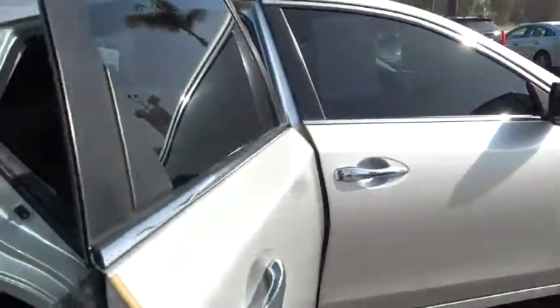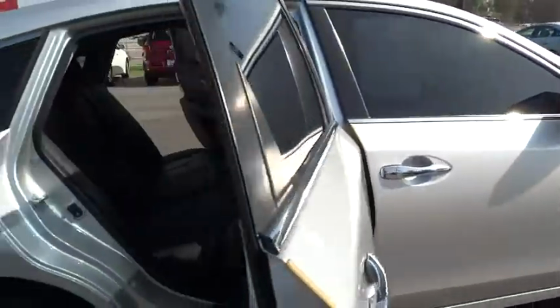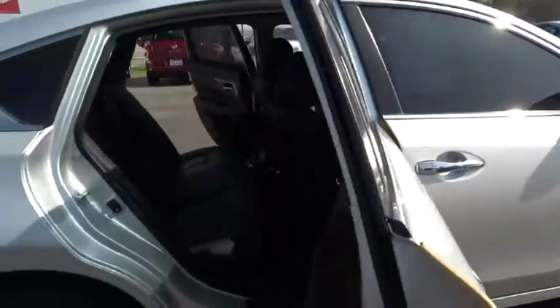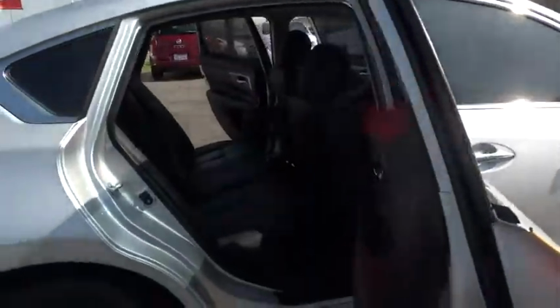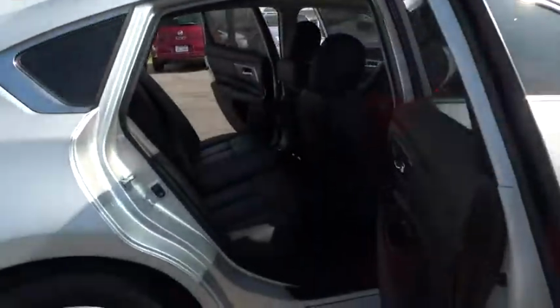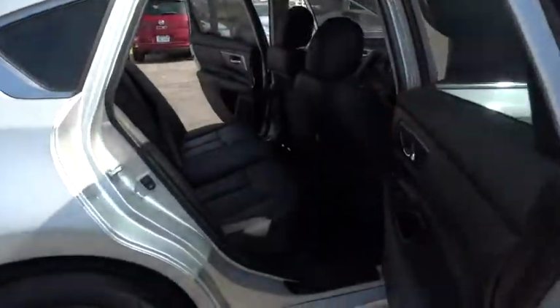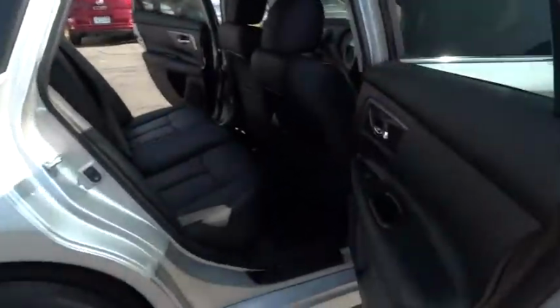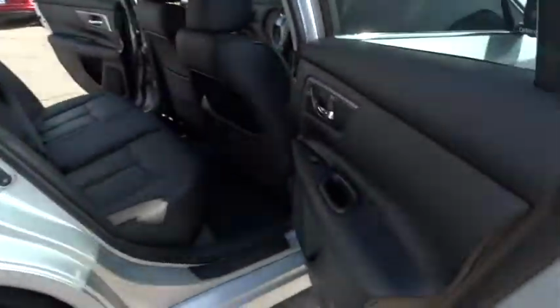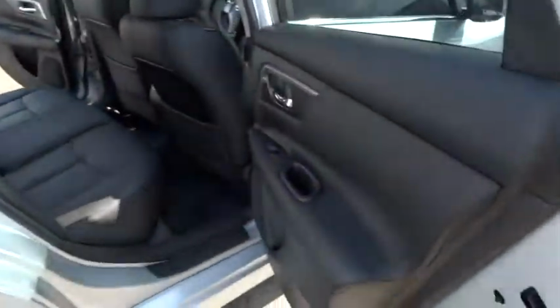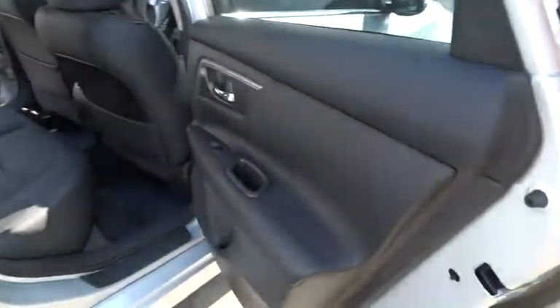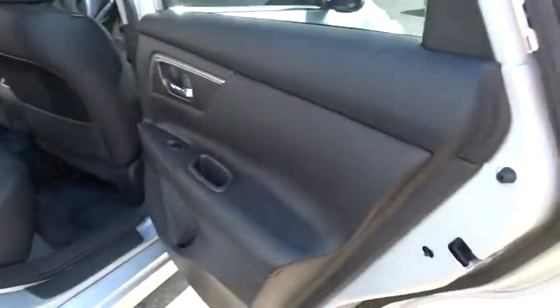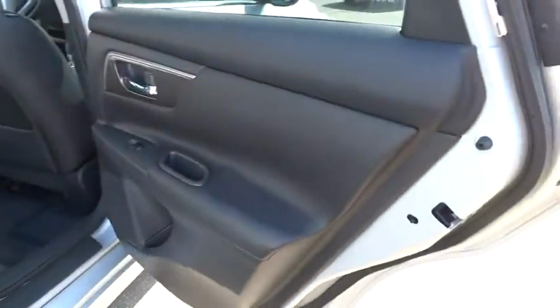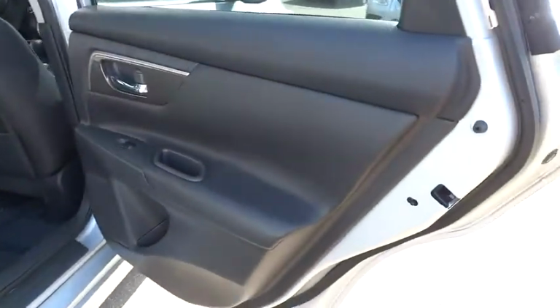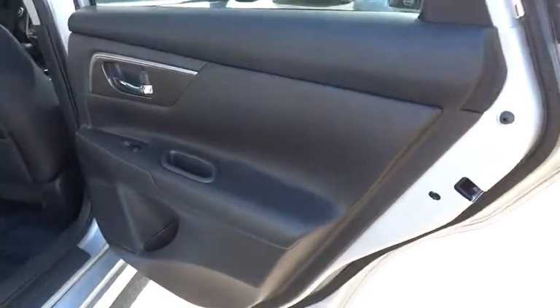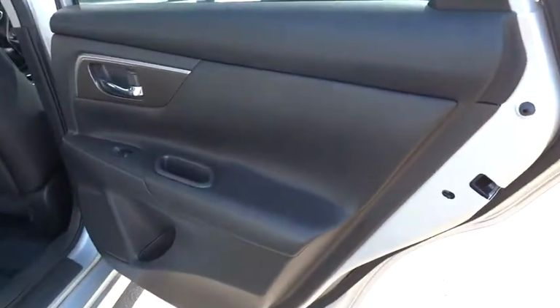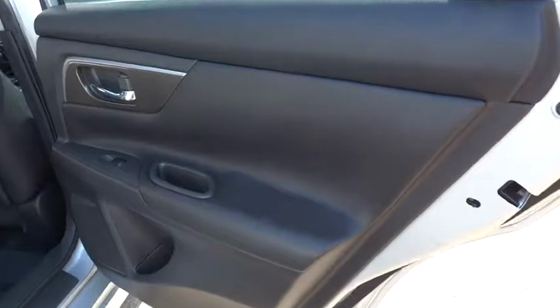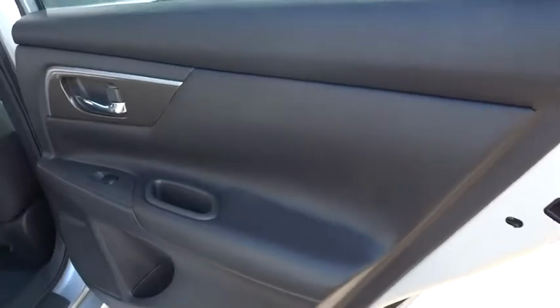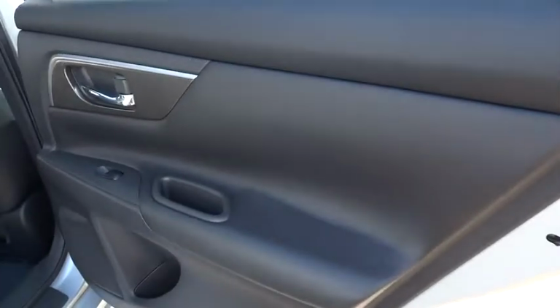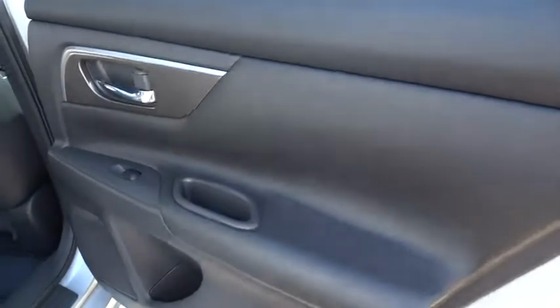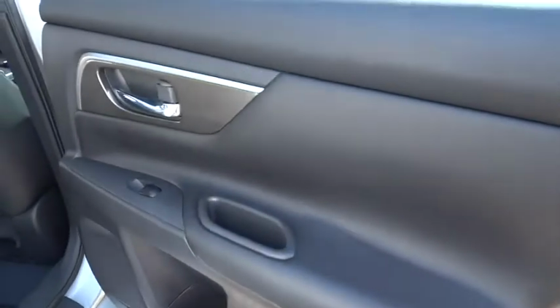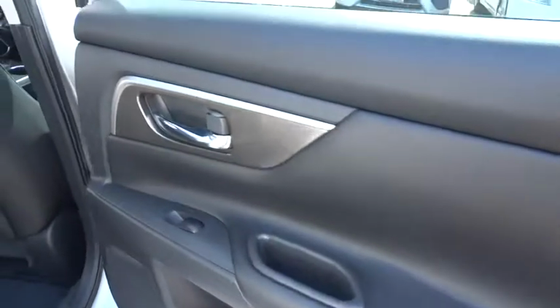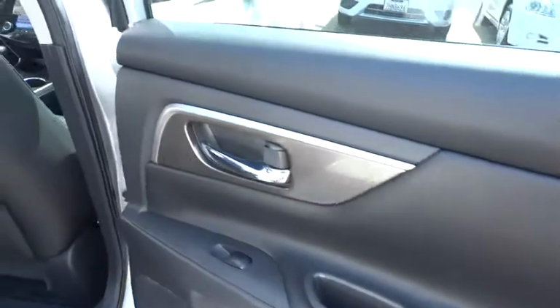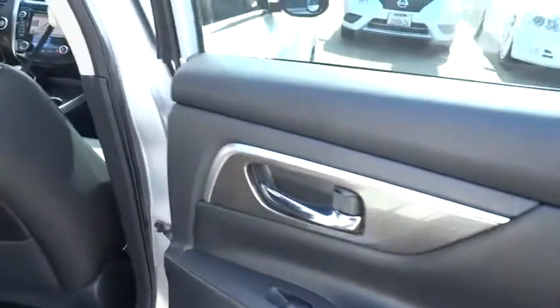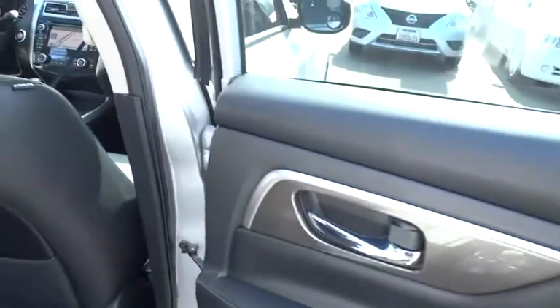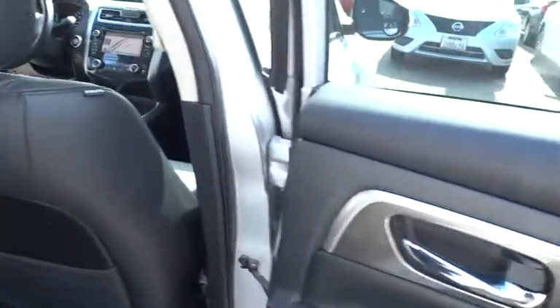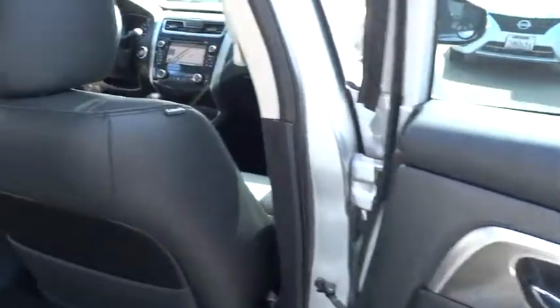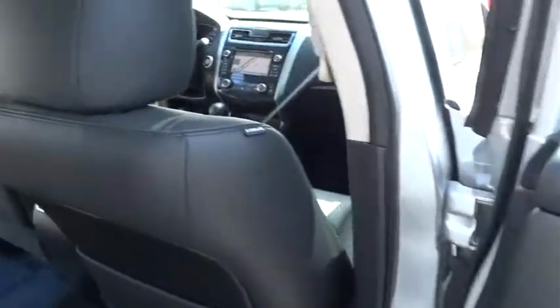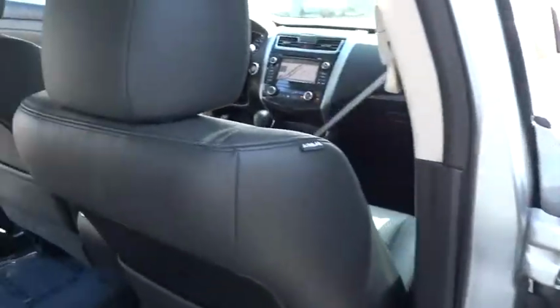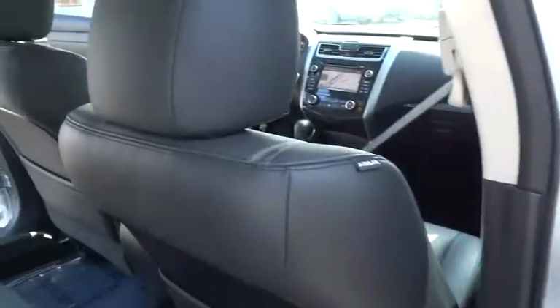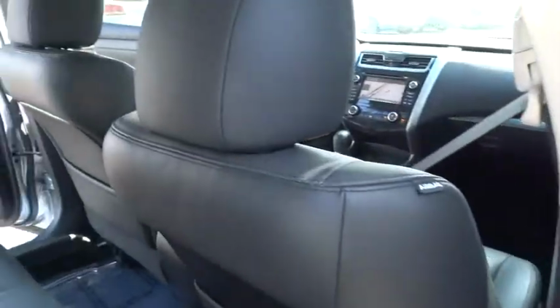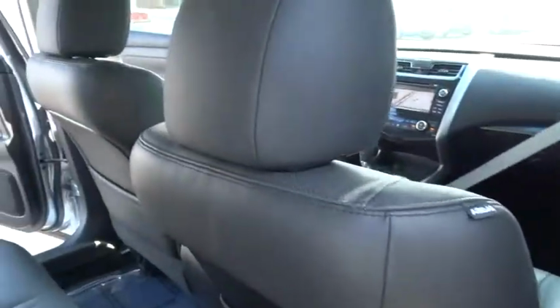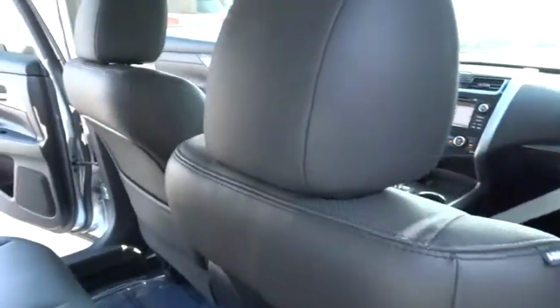Climate control, AM-FM stereo radio, rear defrost, front wheel drive. Come take a test drive today.